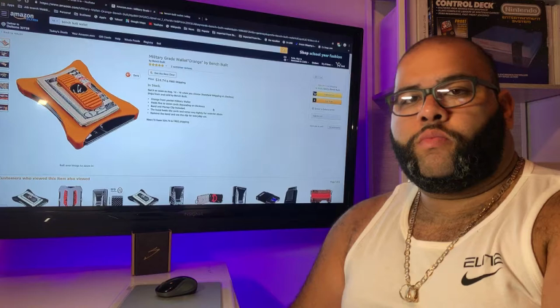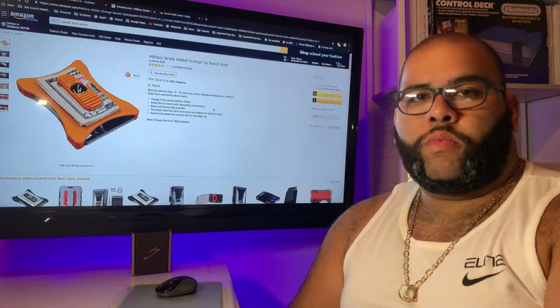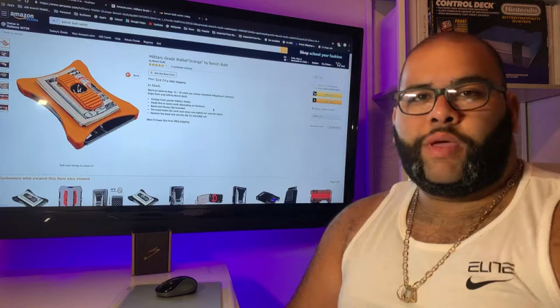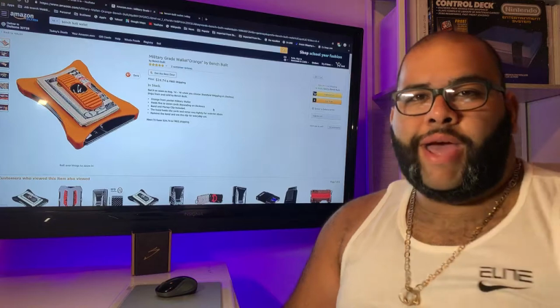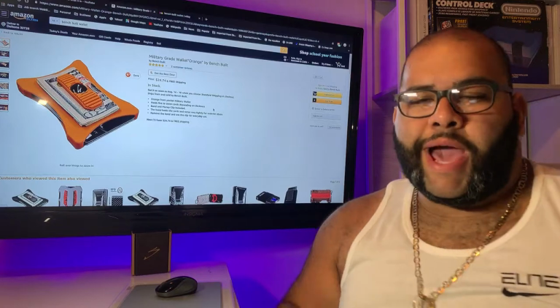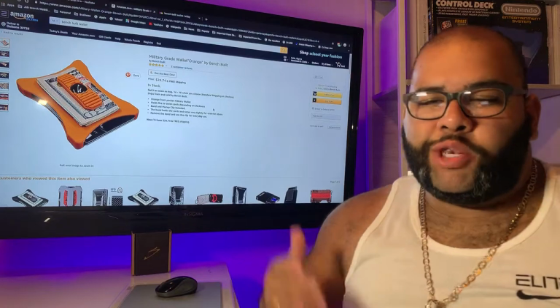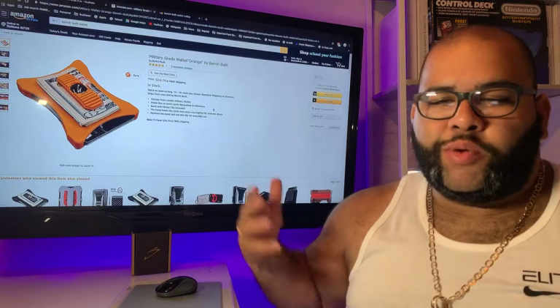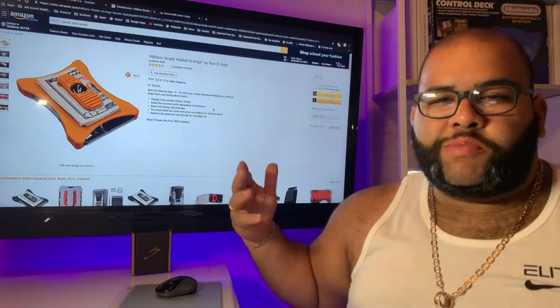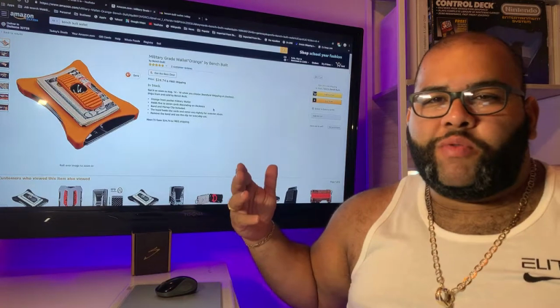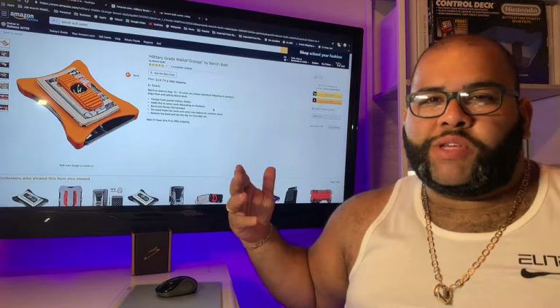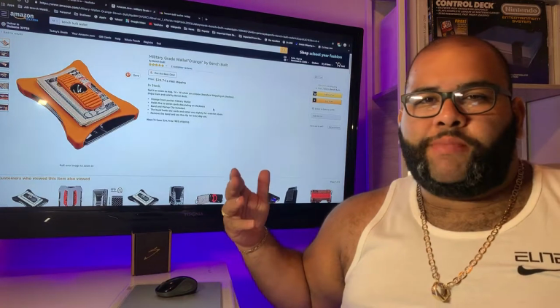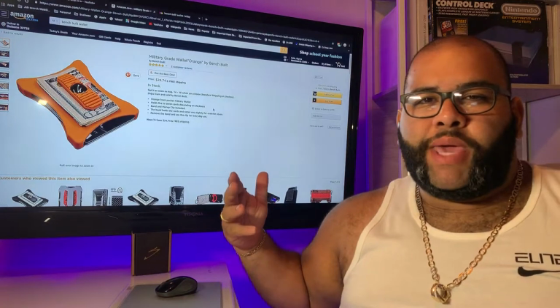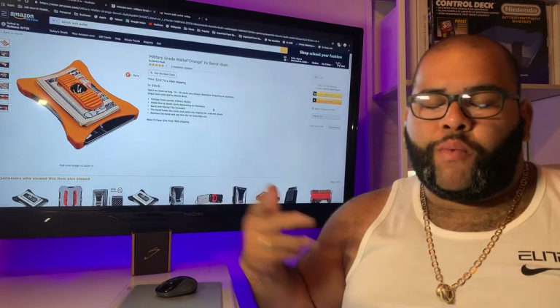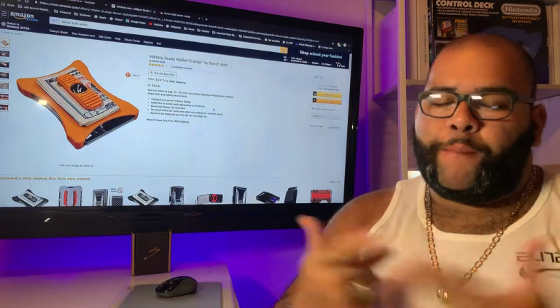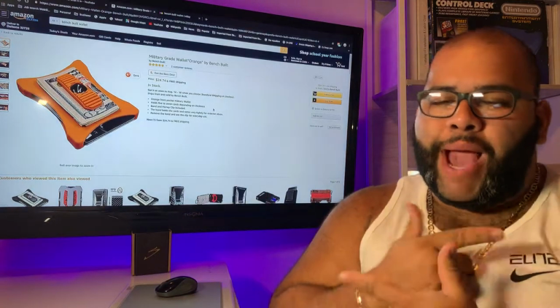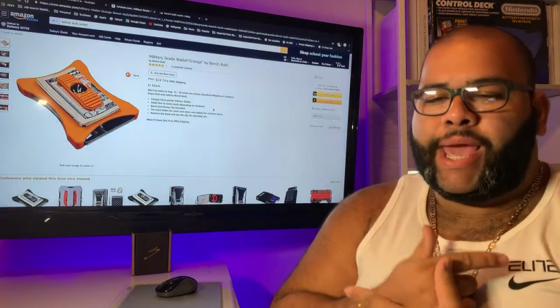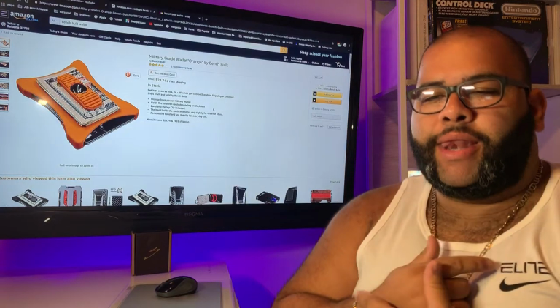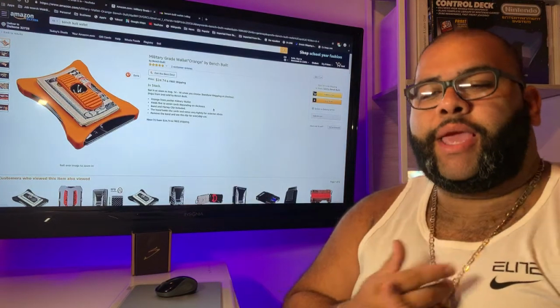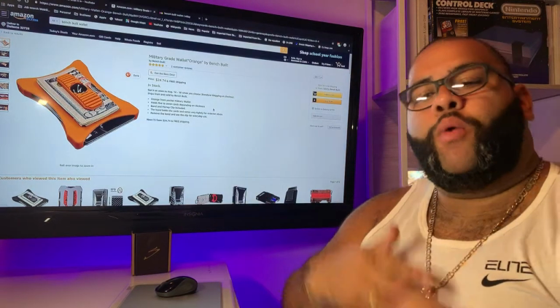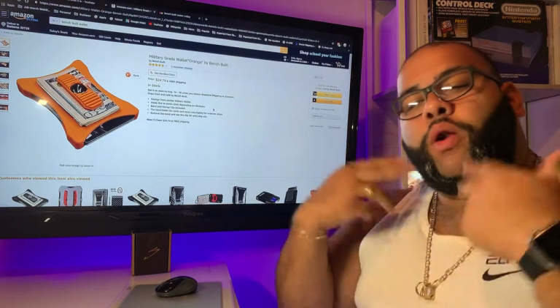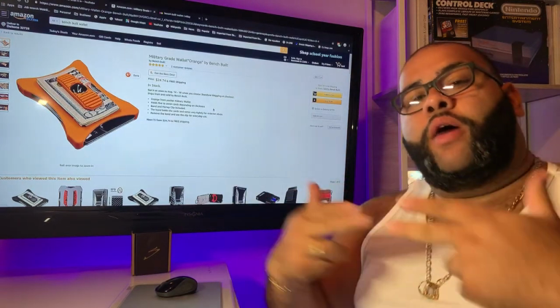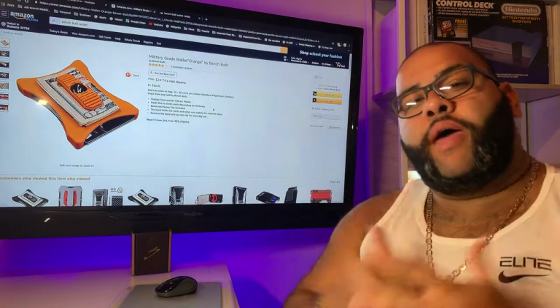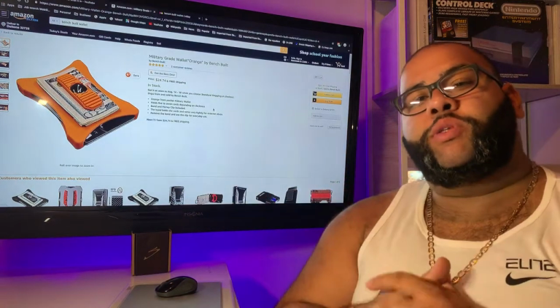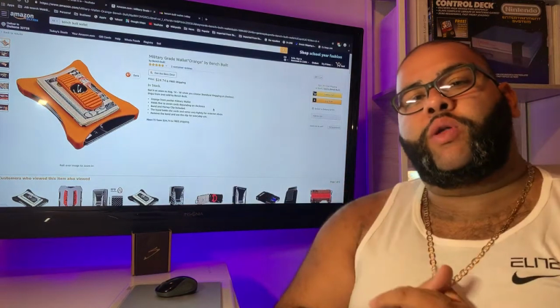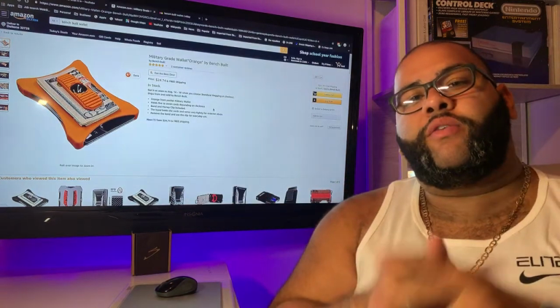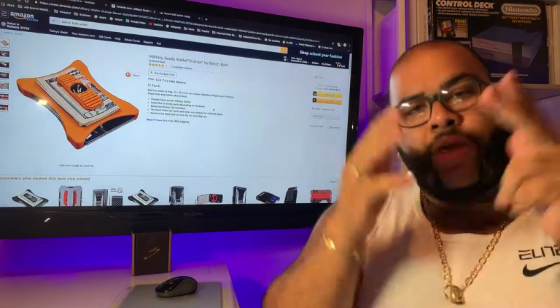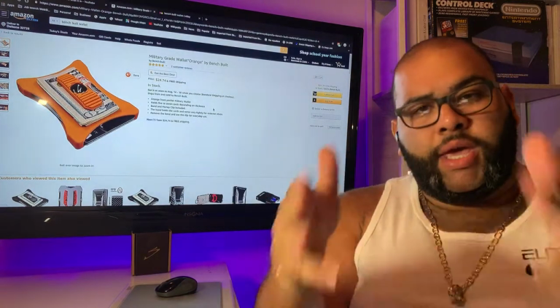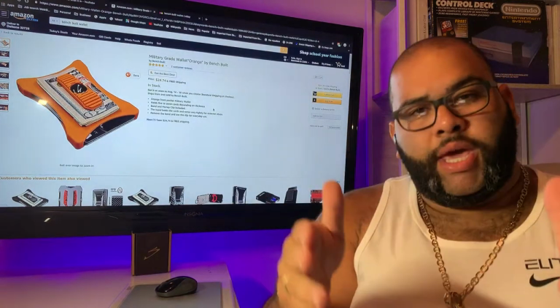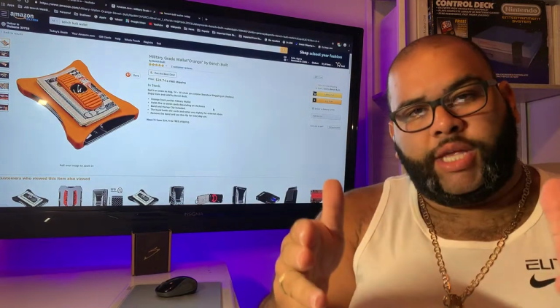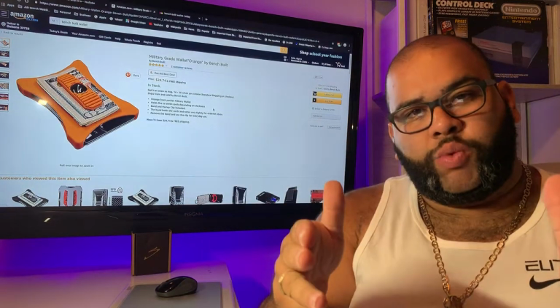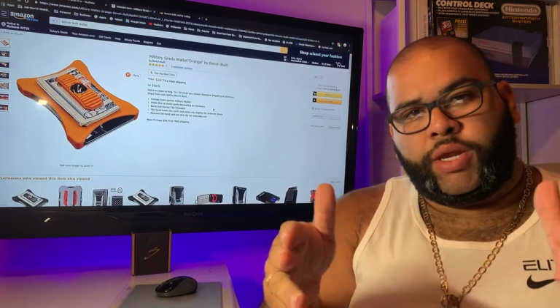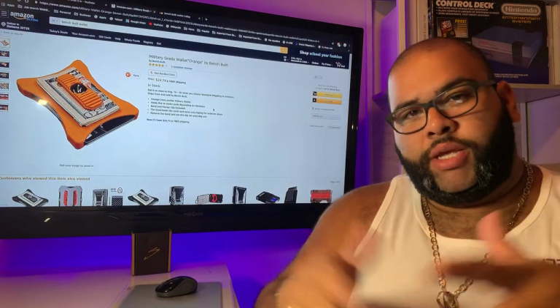How you doing? It's me, Richie B, and we're back at it again with another episode of It Is What It Is.